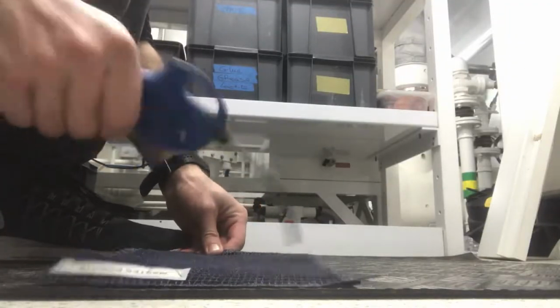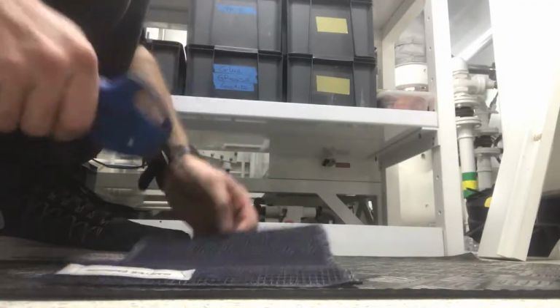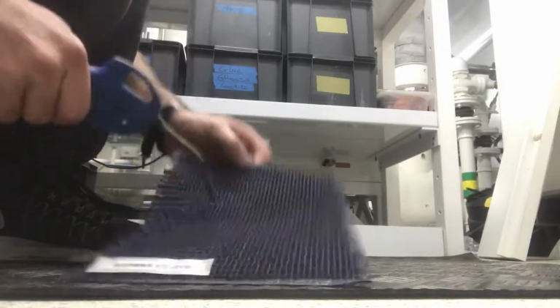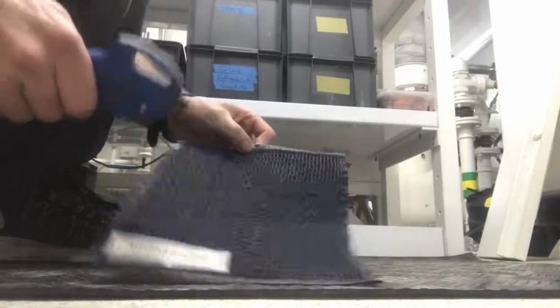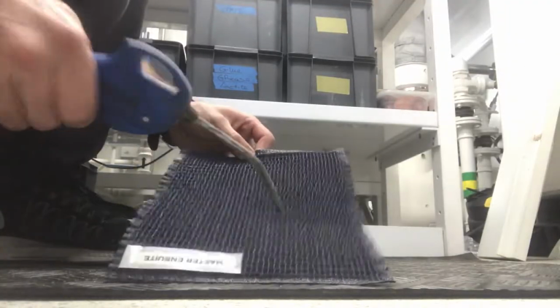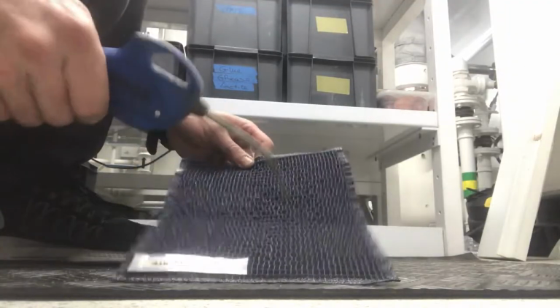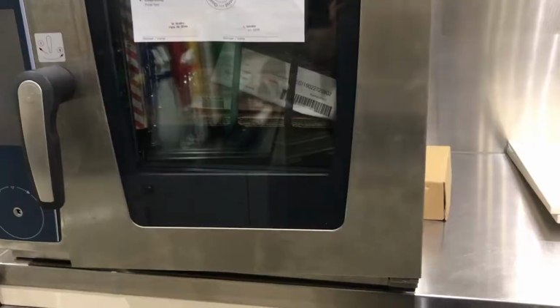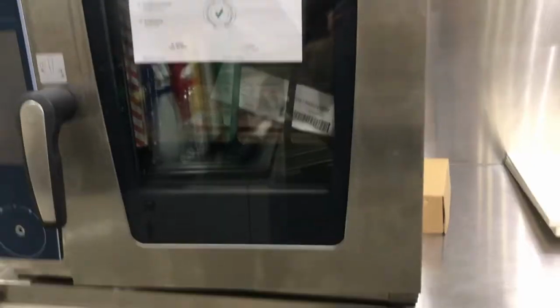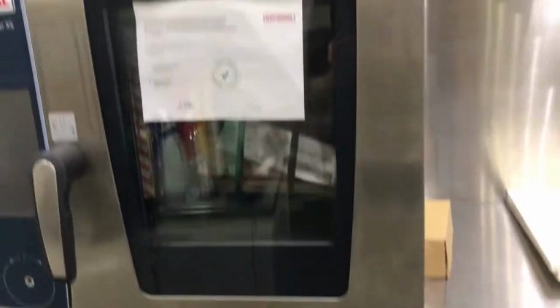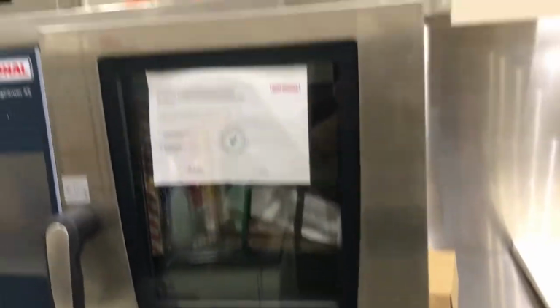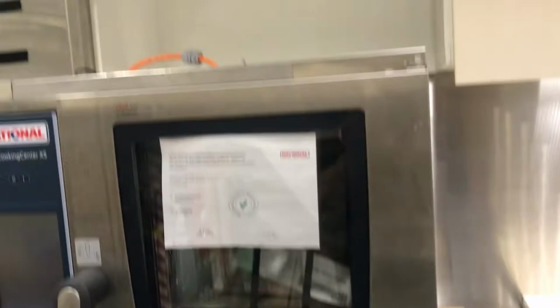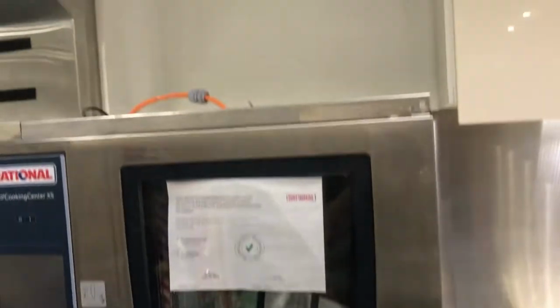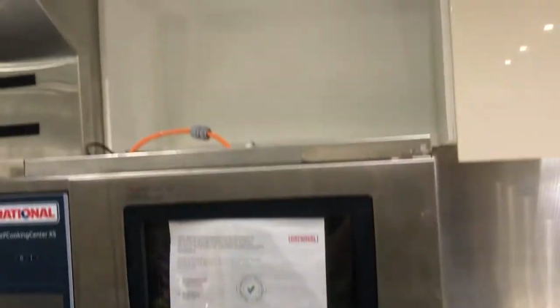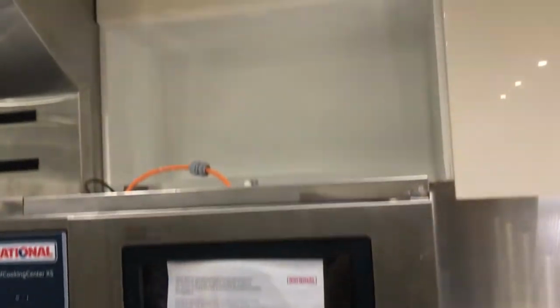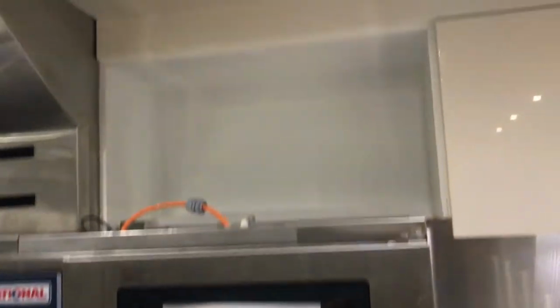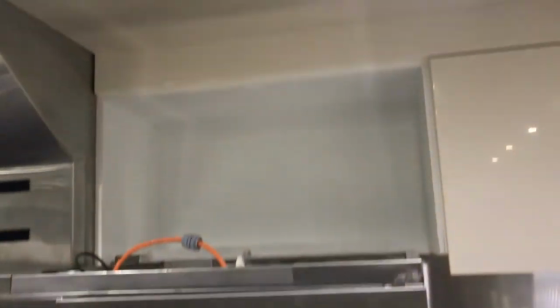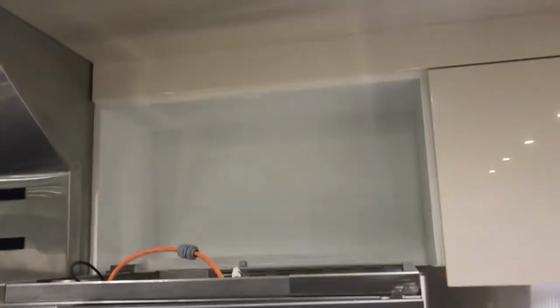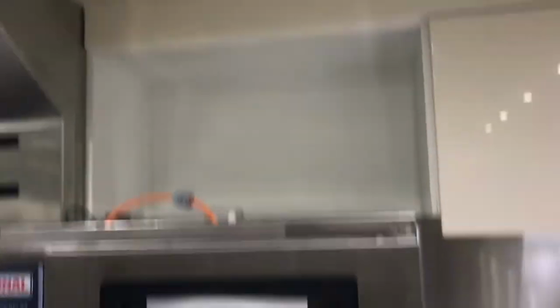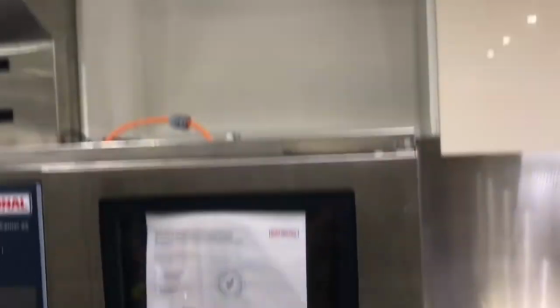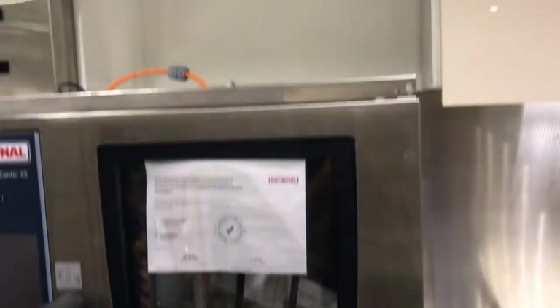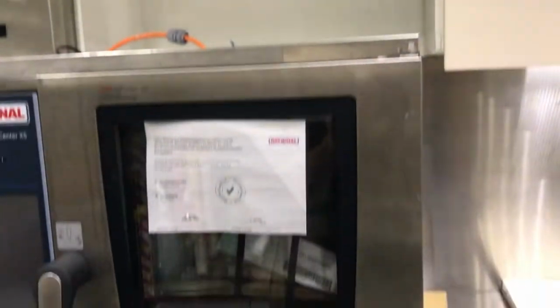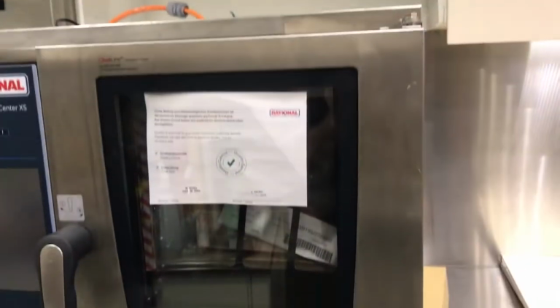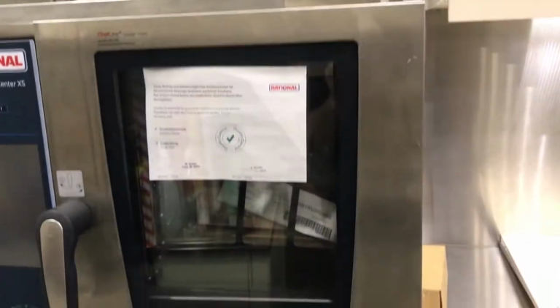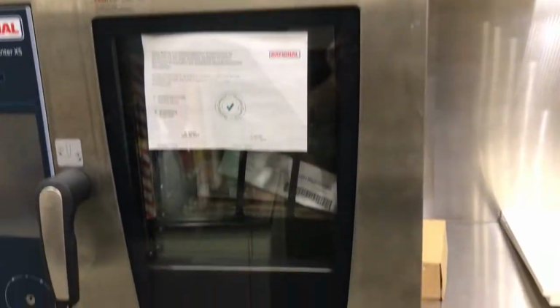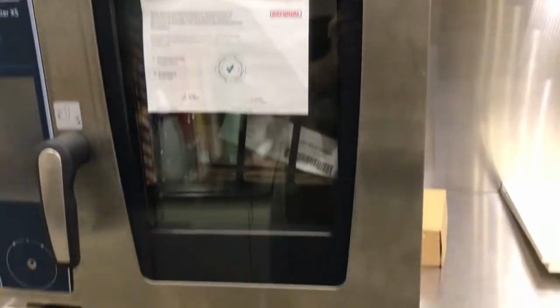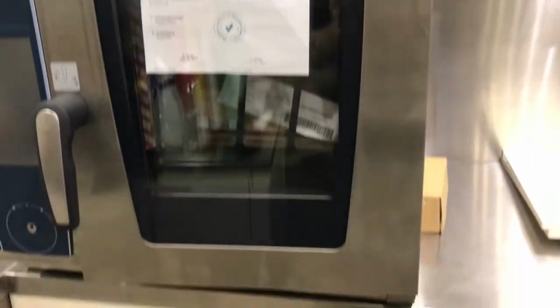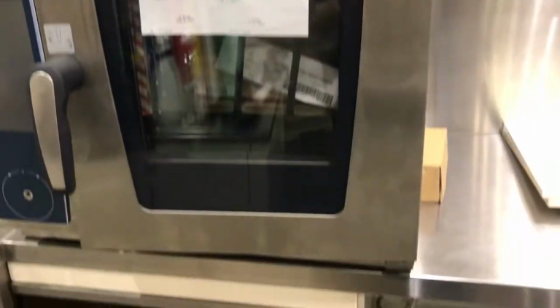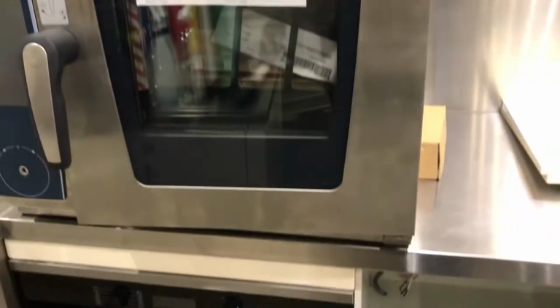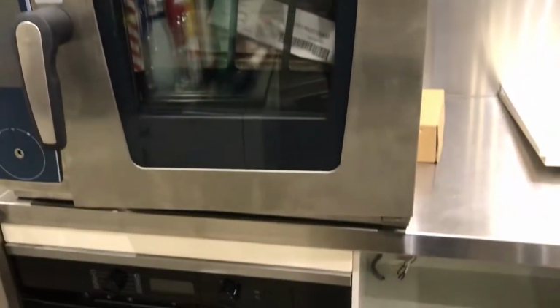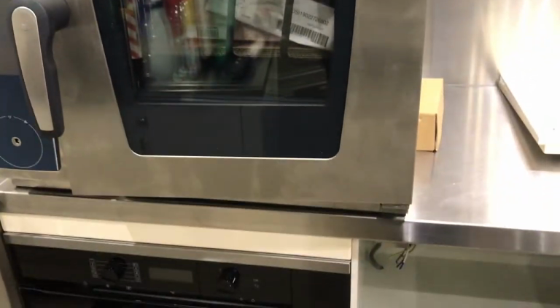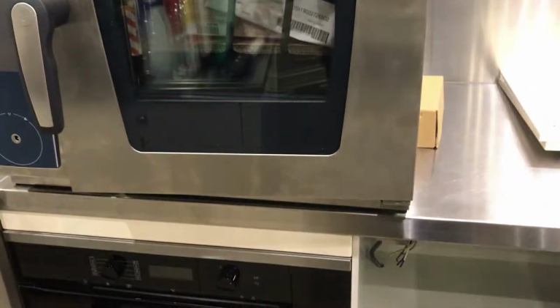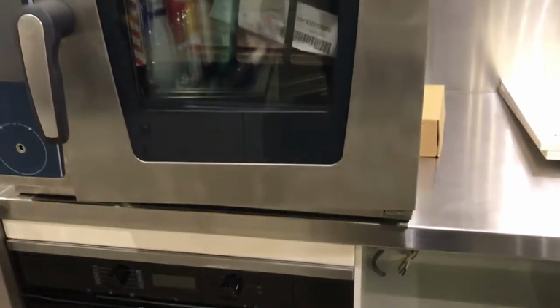After this I helped put the new cooker into place — a very heavy unit that takes up a ridiculous amount of space.